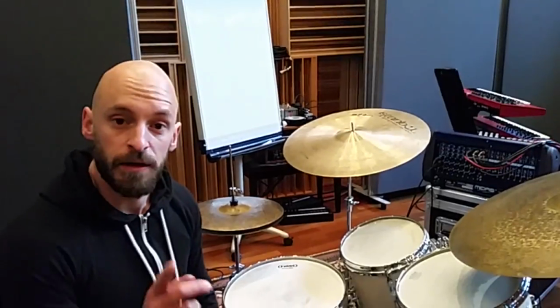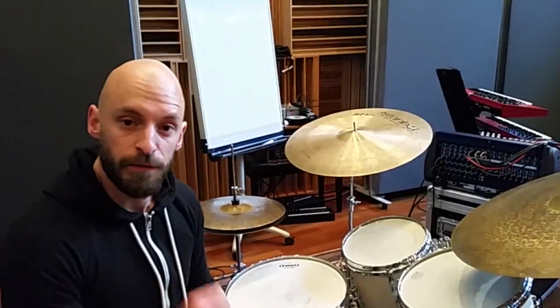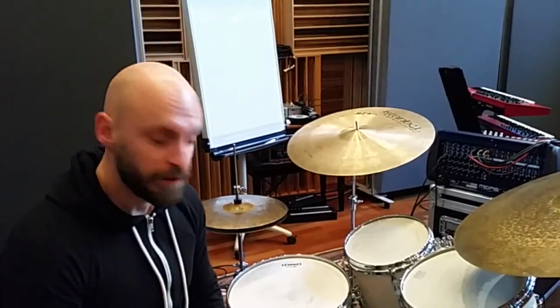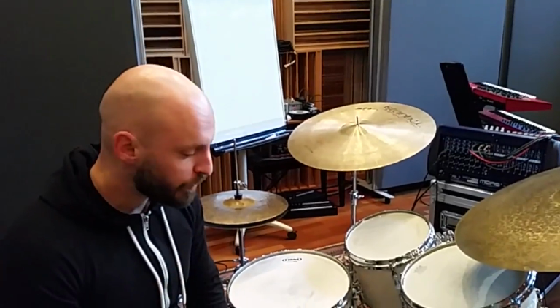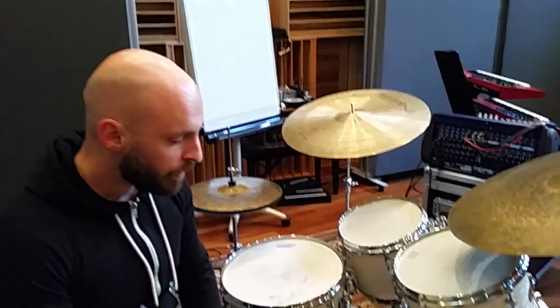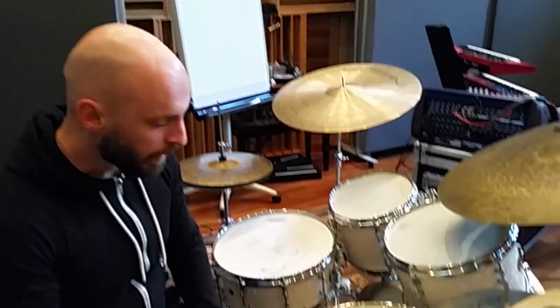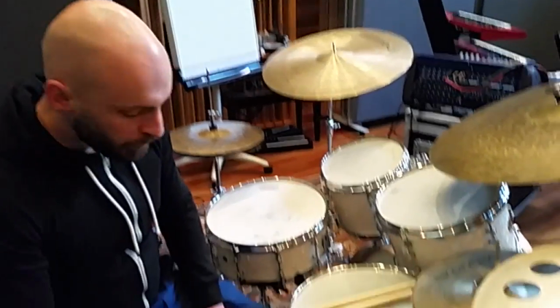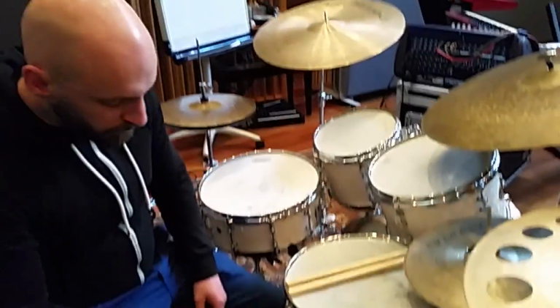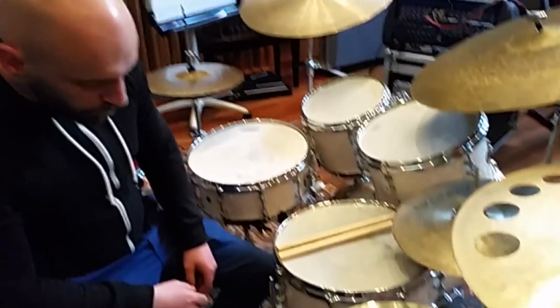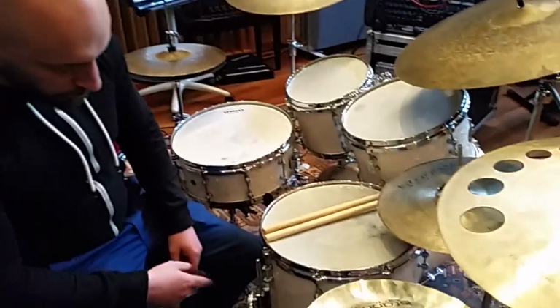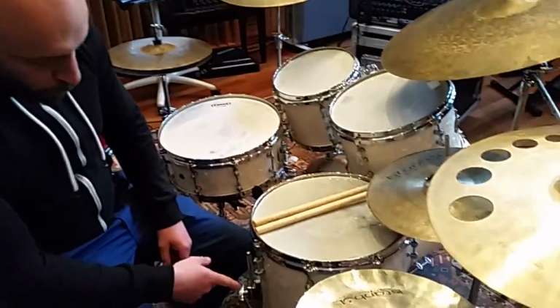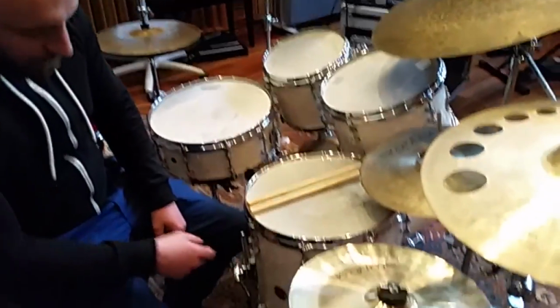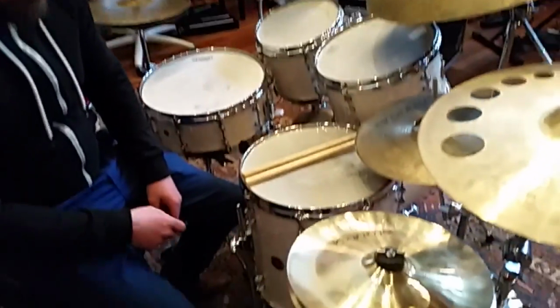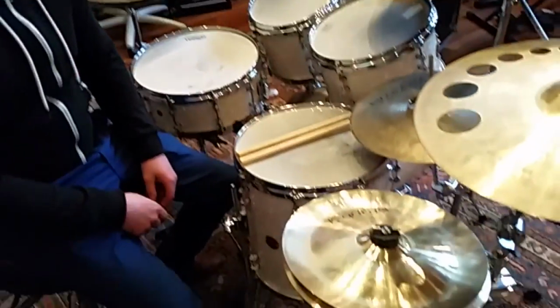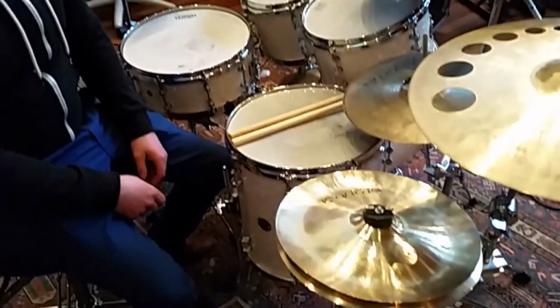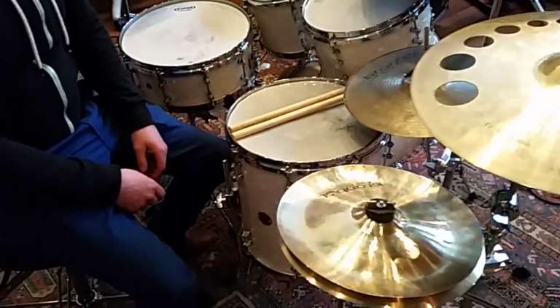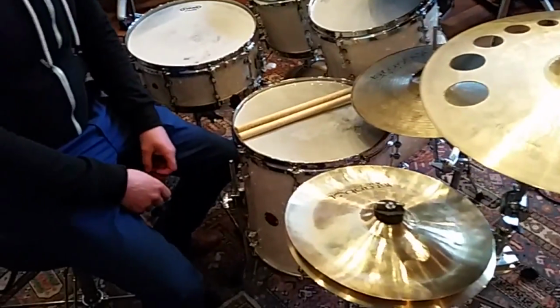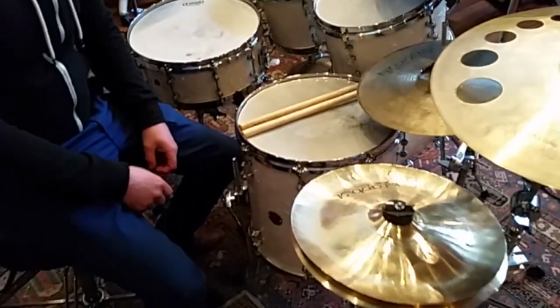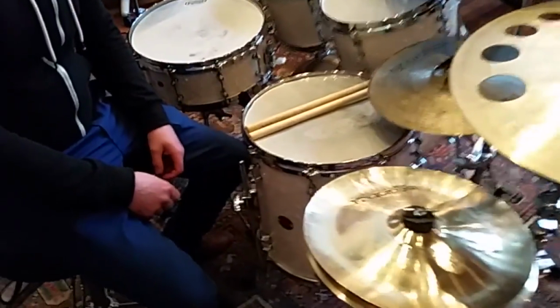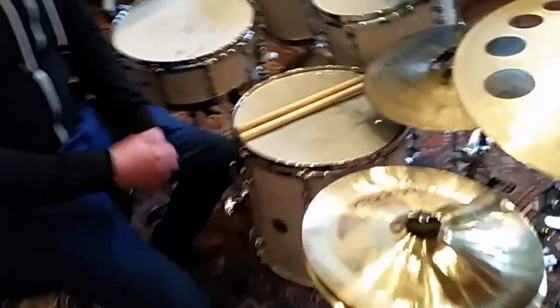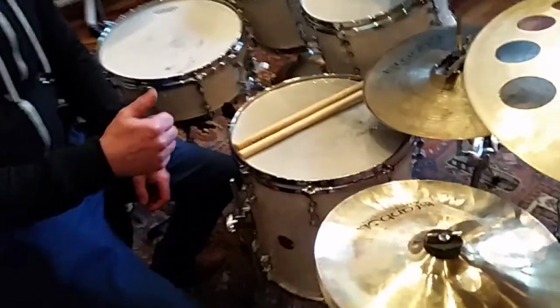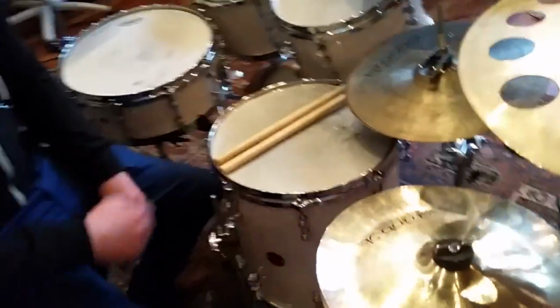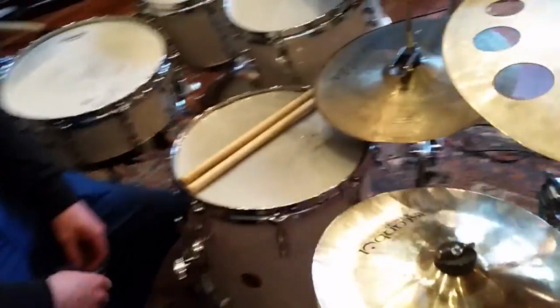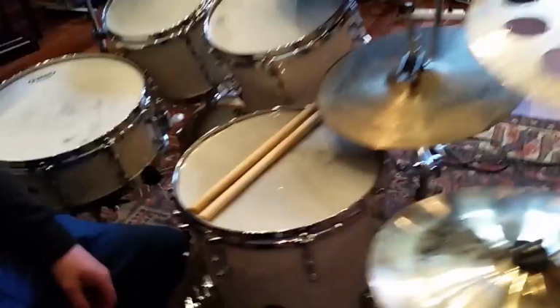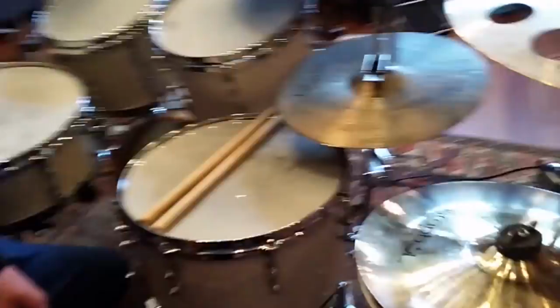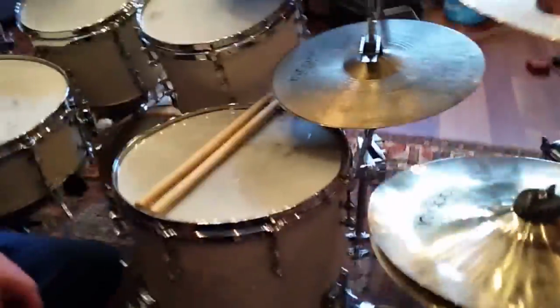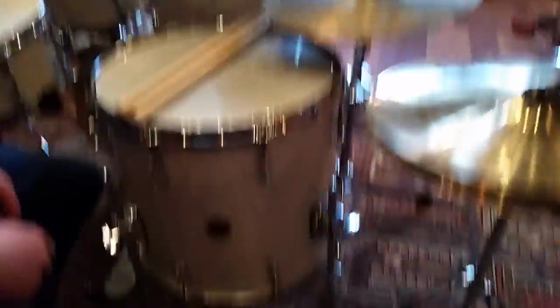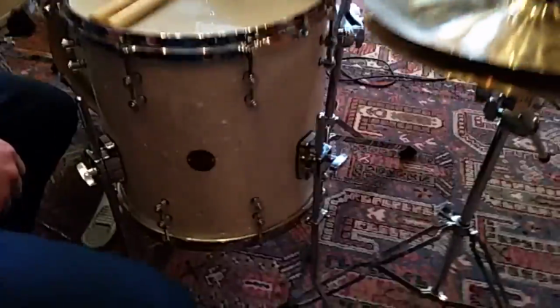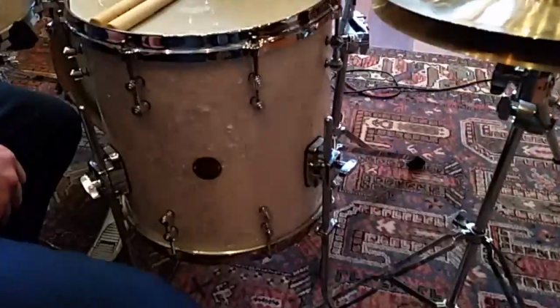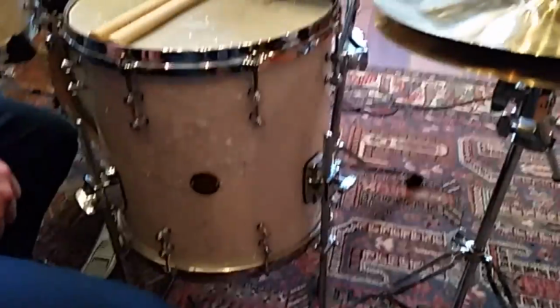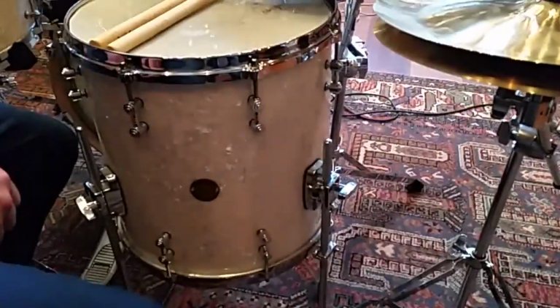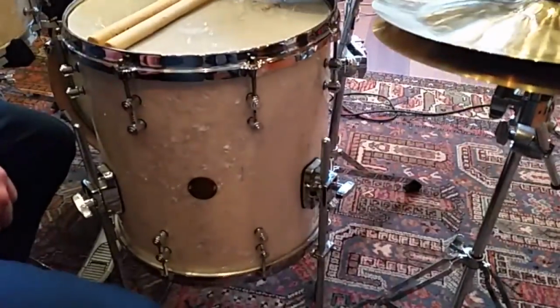For this recording I'm going to use the new Classic Maple by Gretsch. It's really my favorite set I ever had.